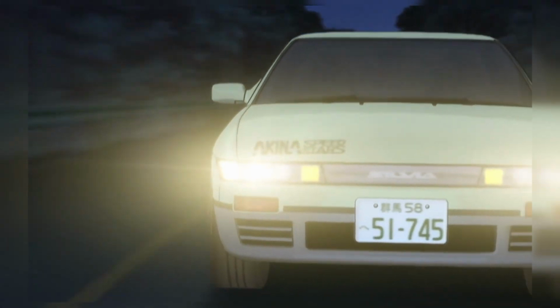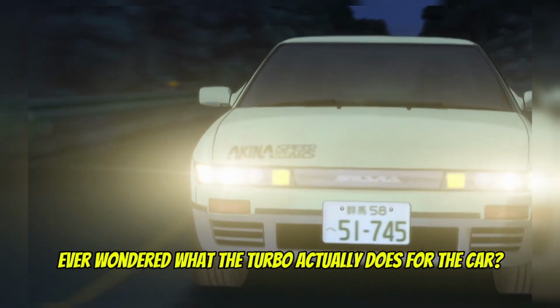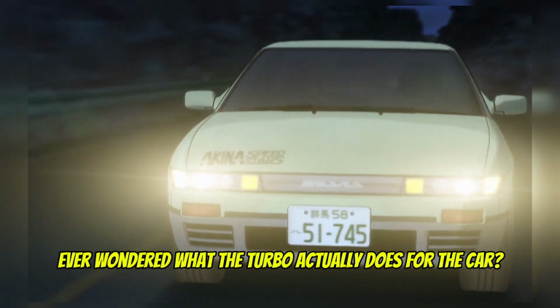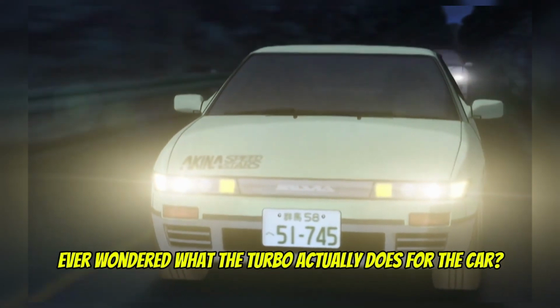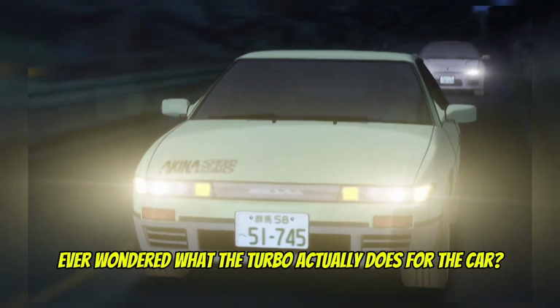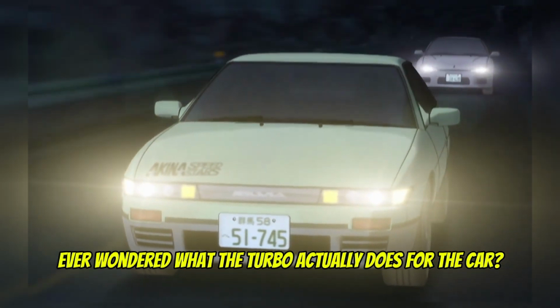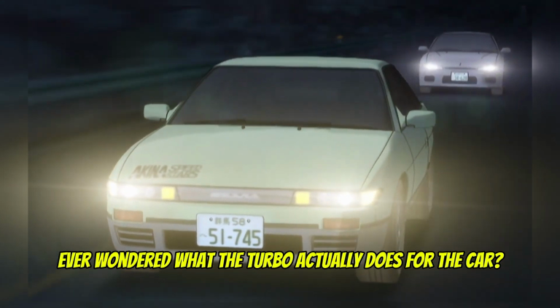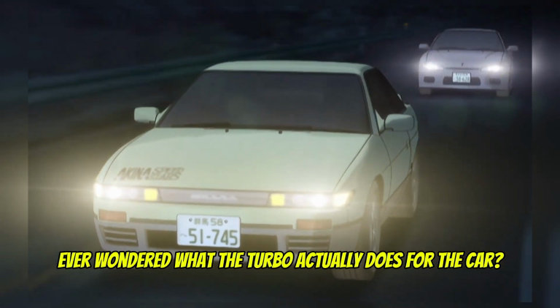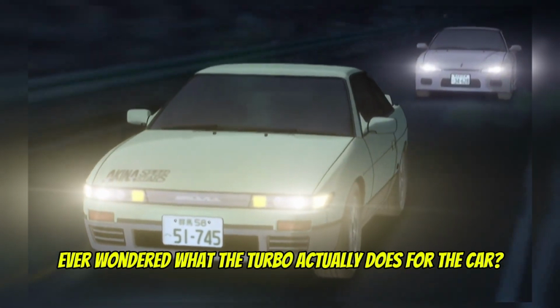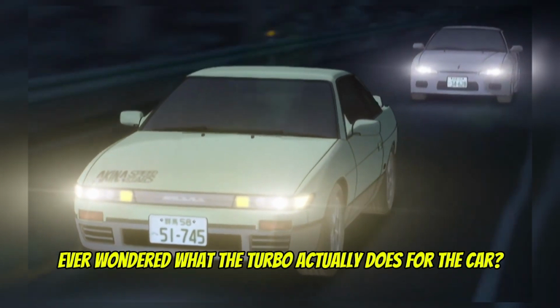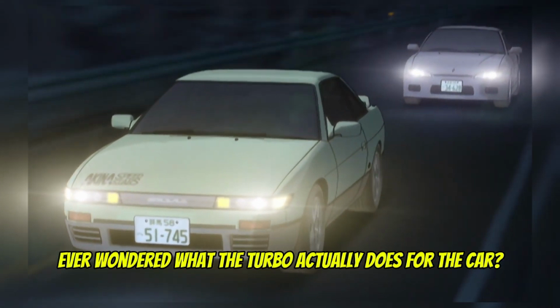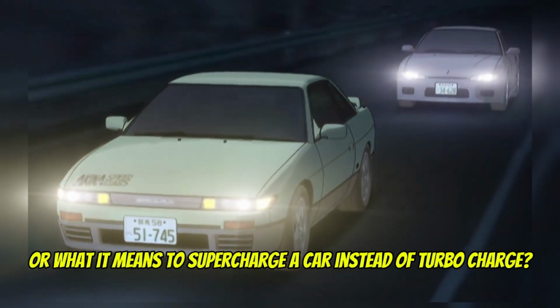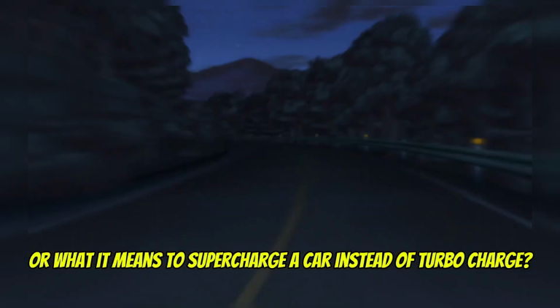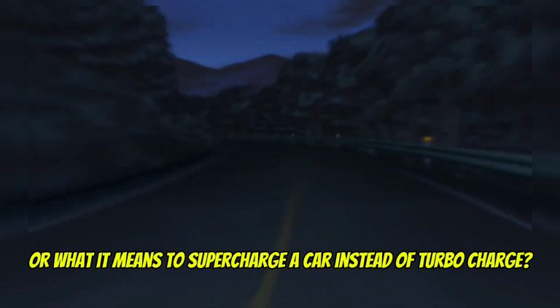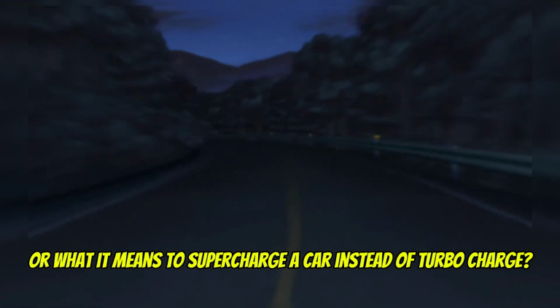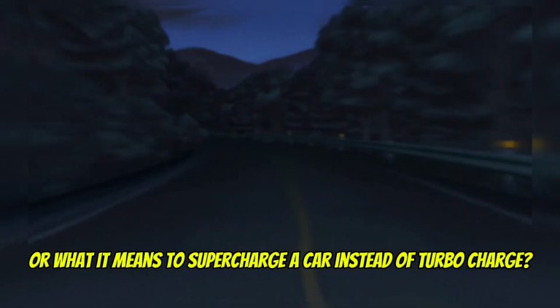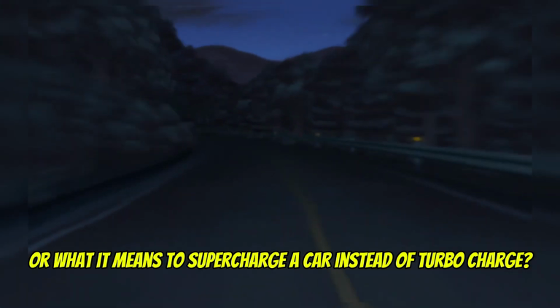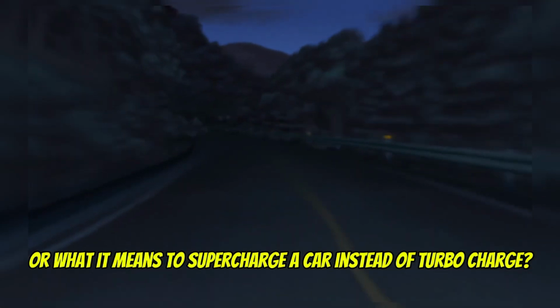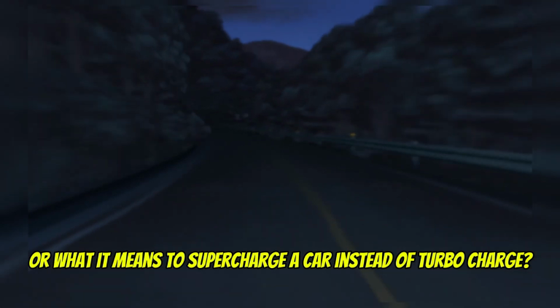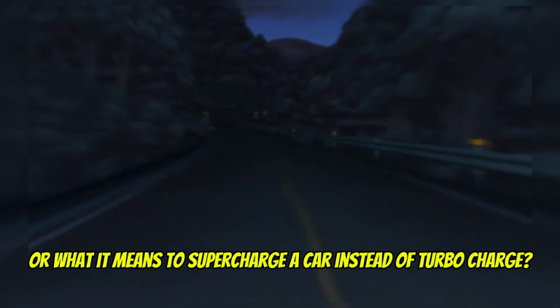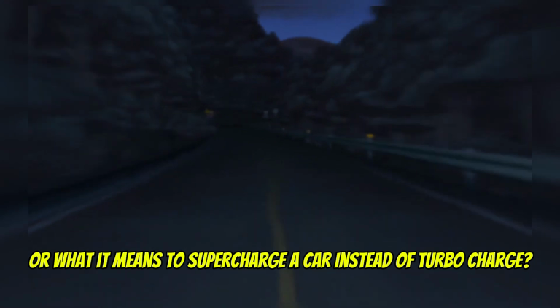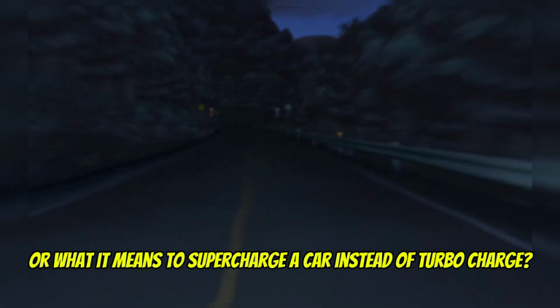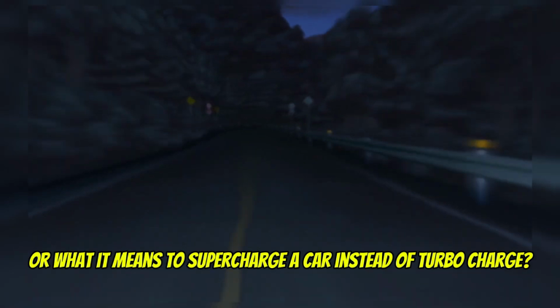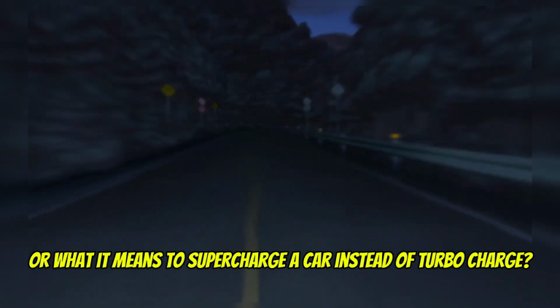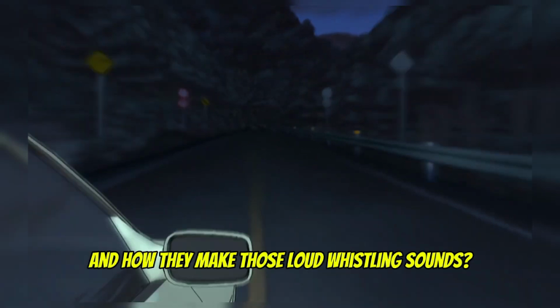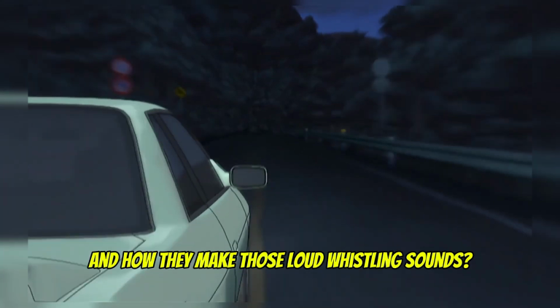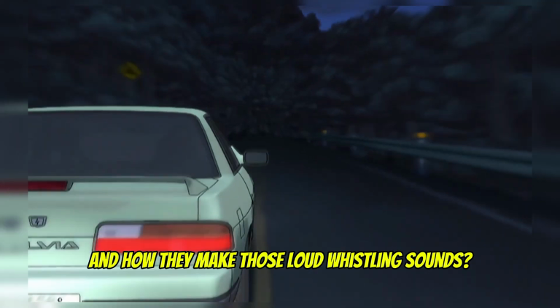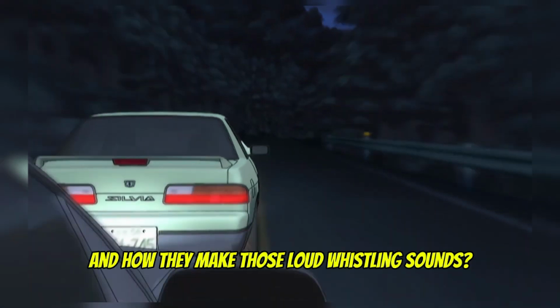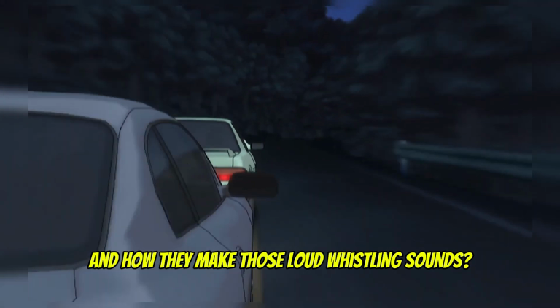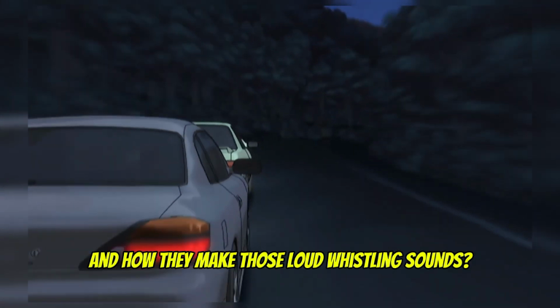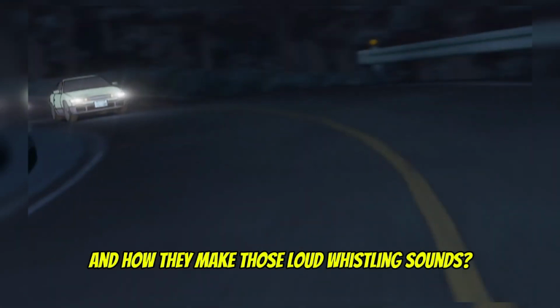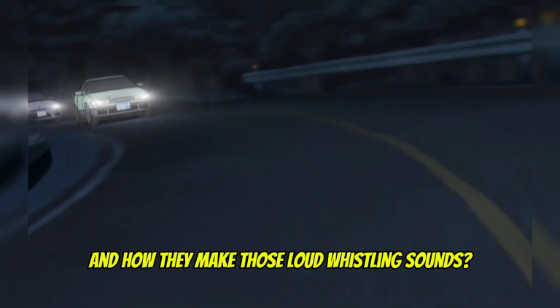Ever wondered what the turbo actually does with a car? Or what it means to supercharge a car instead of turbocharge? And how they make those loud, whistling sounds?